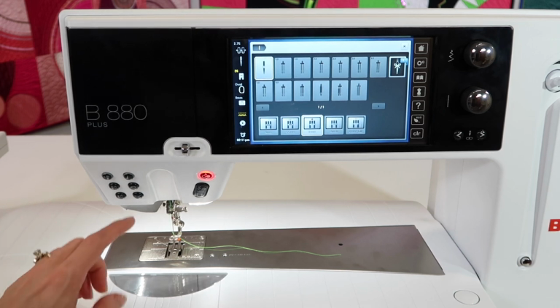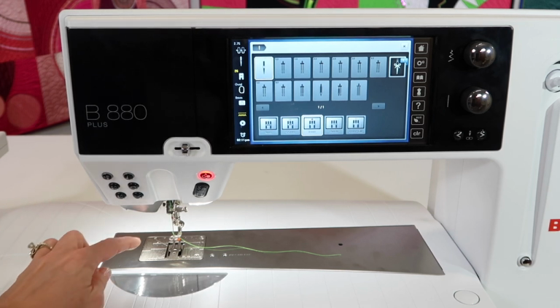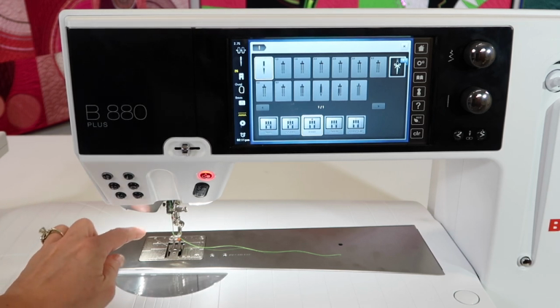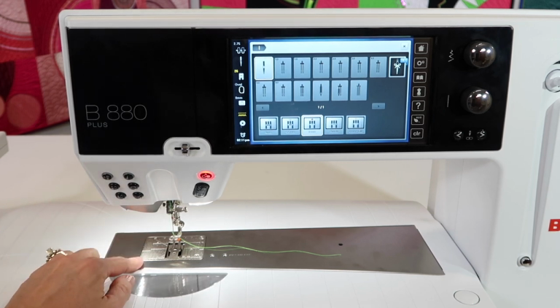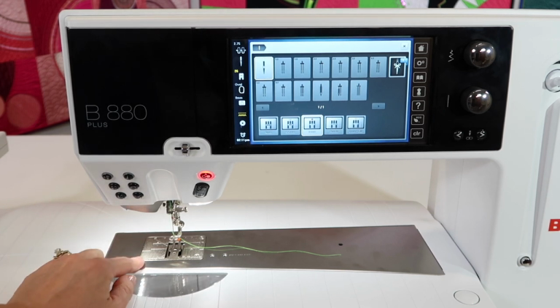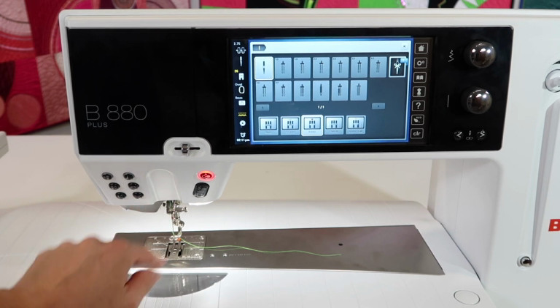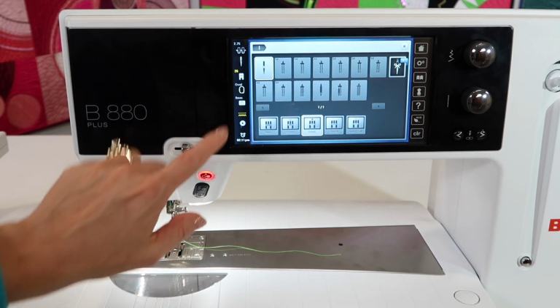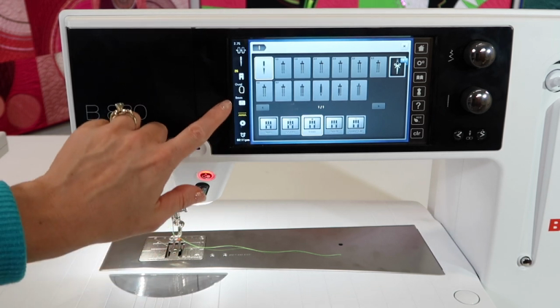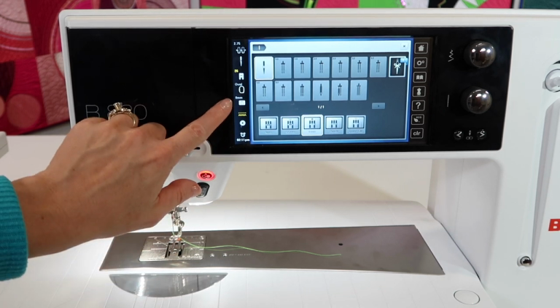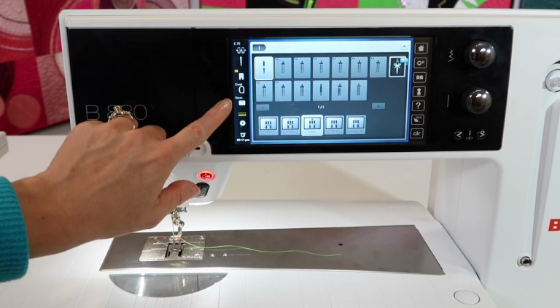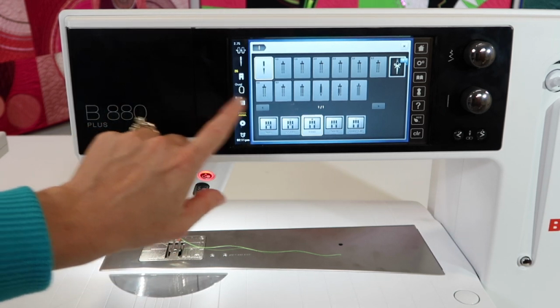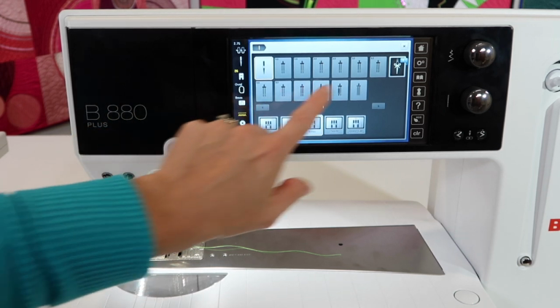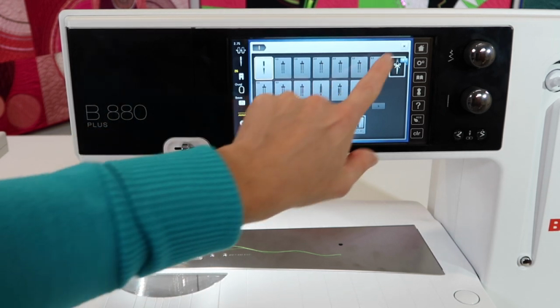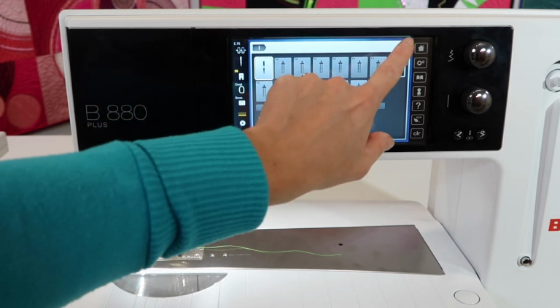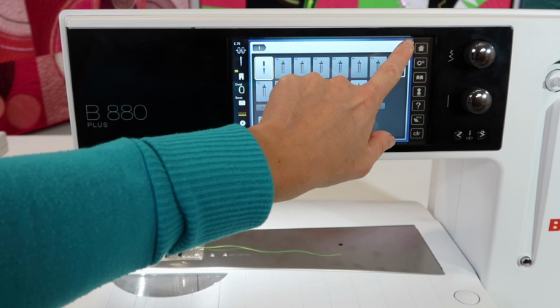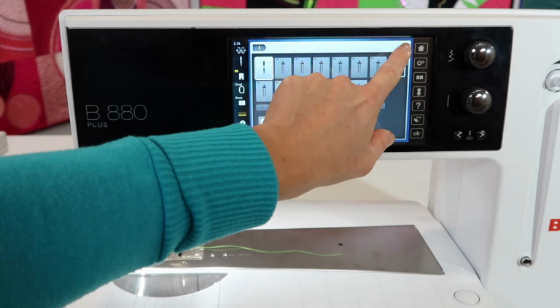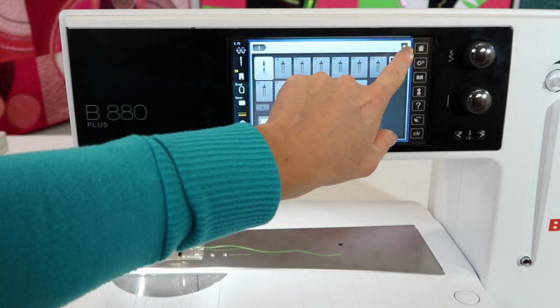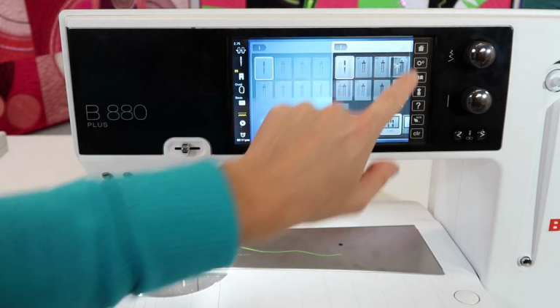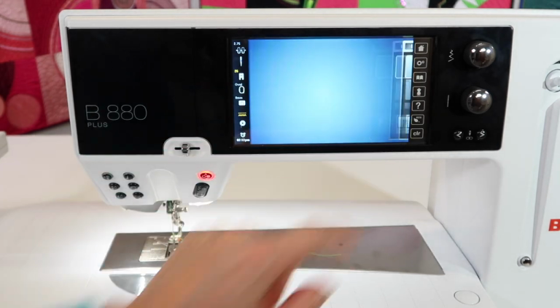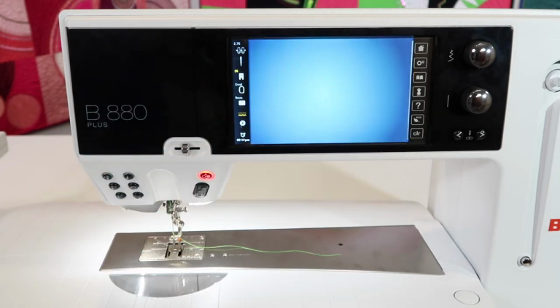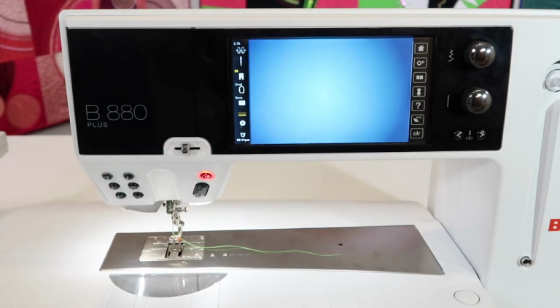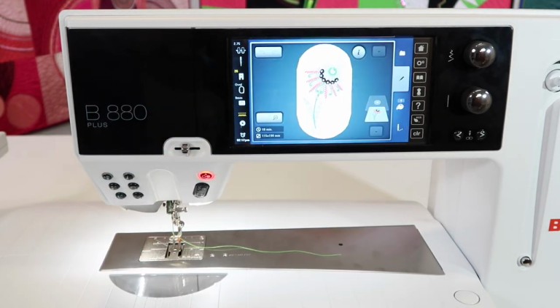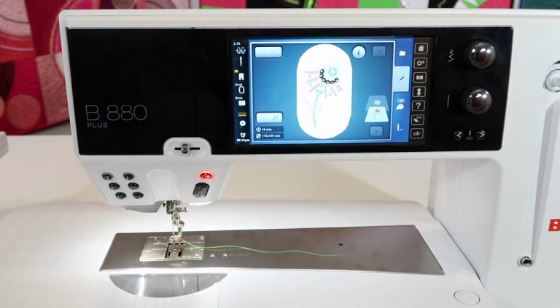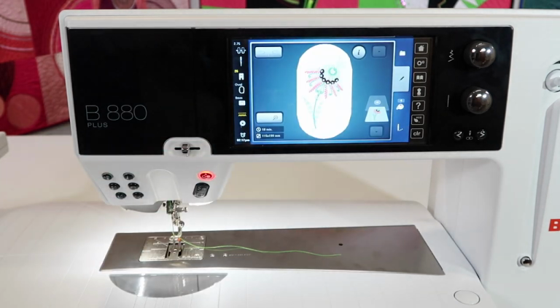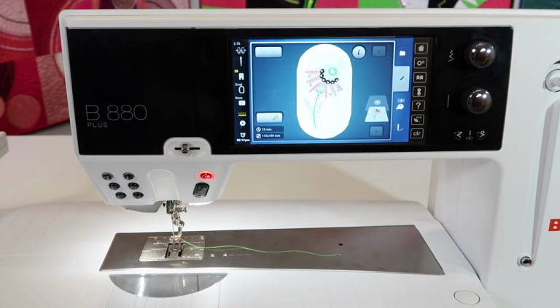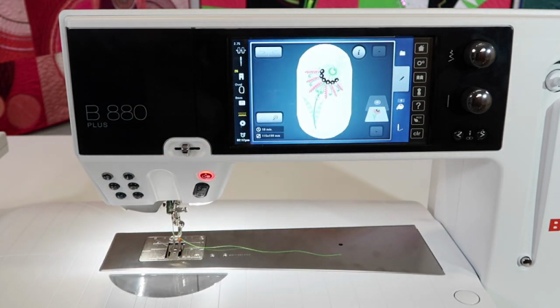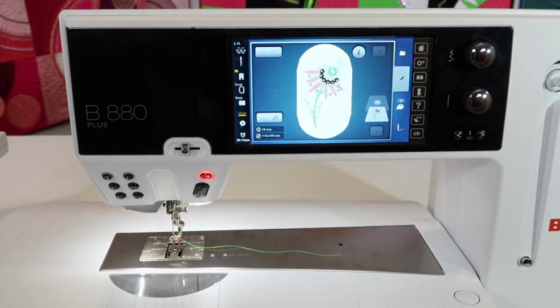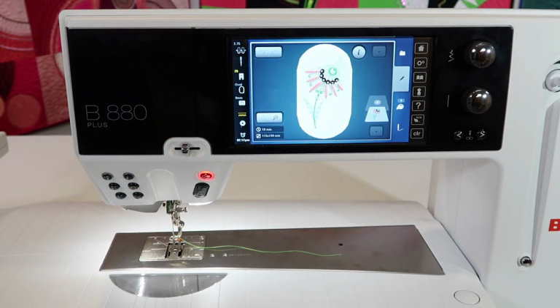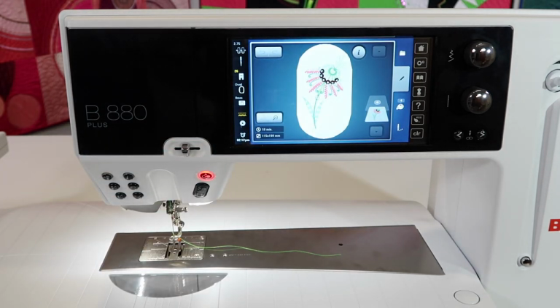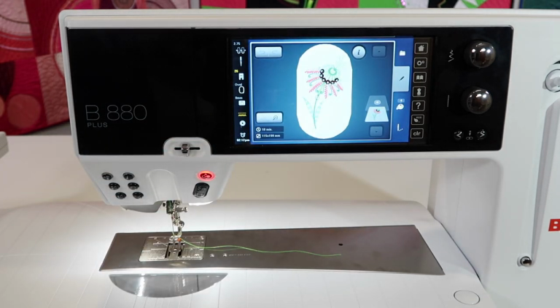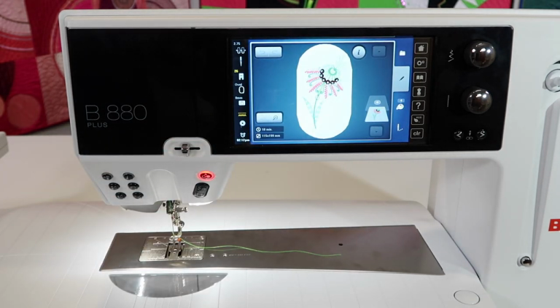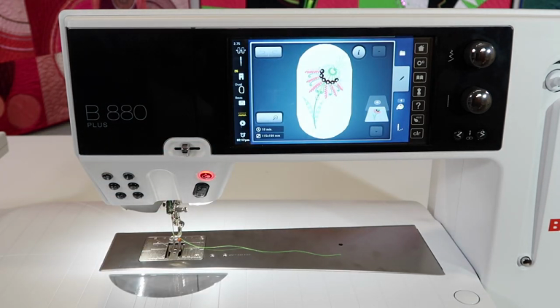So put it on, activate it, and you are going to love the results.